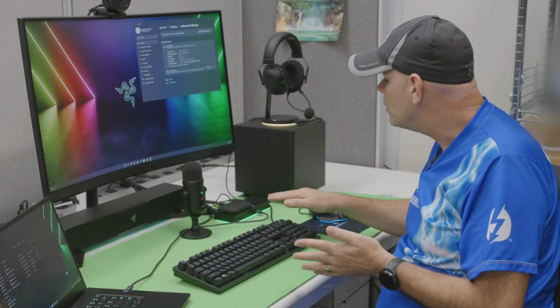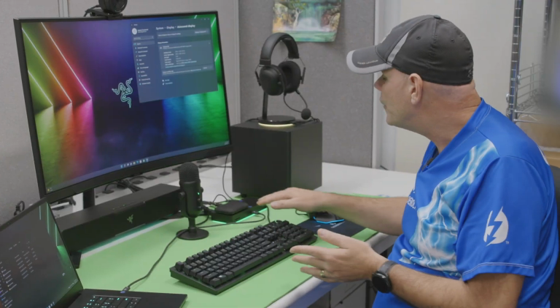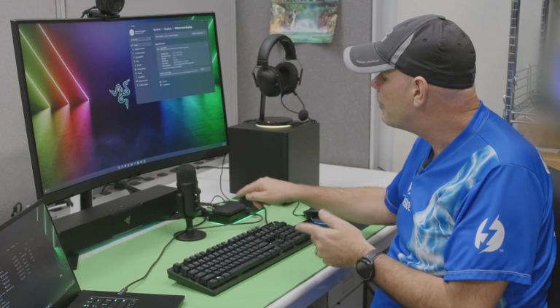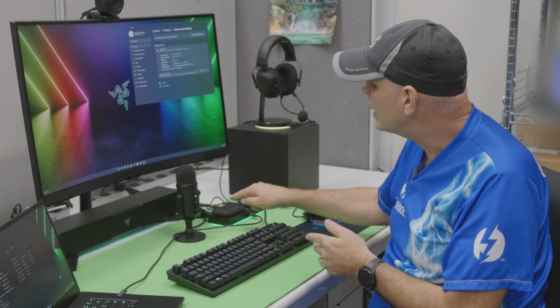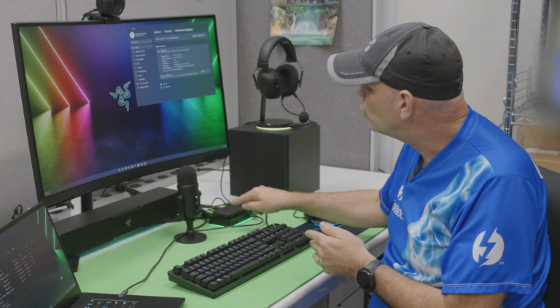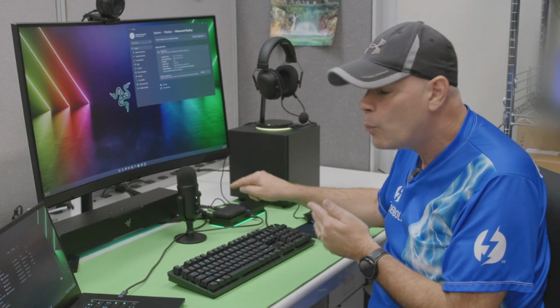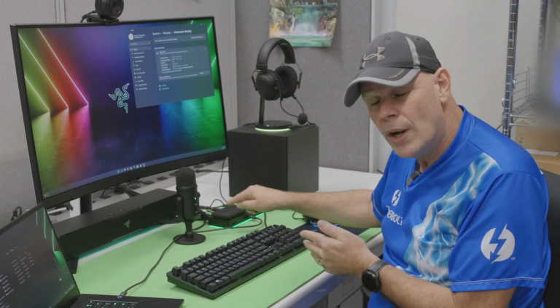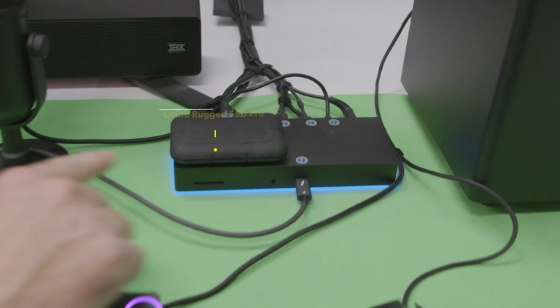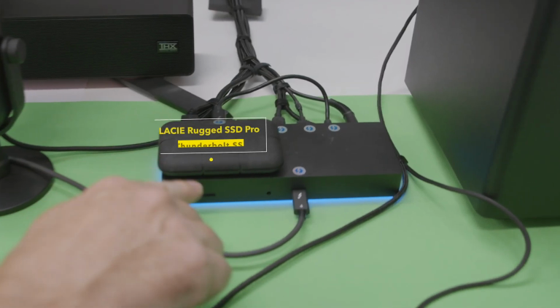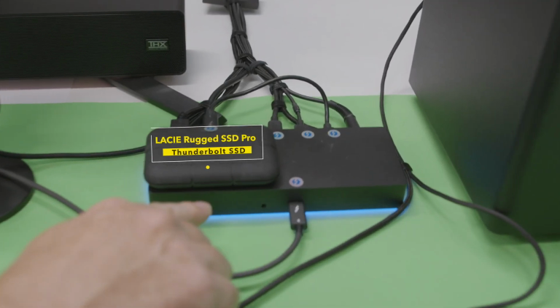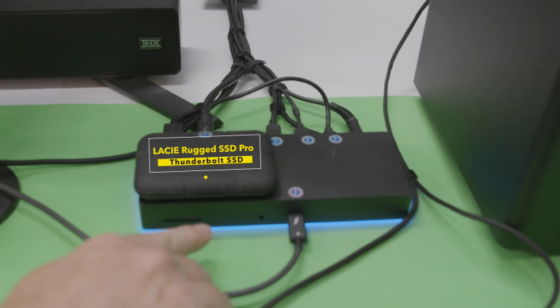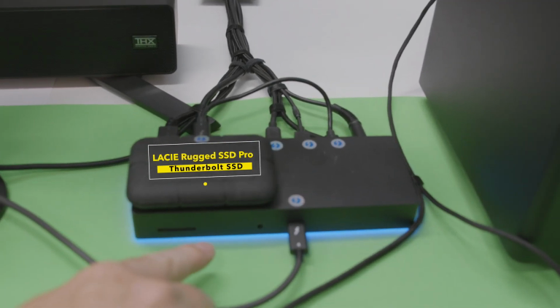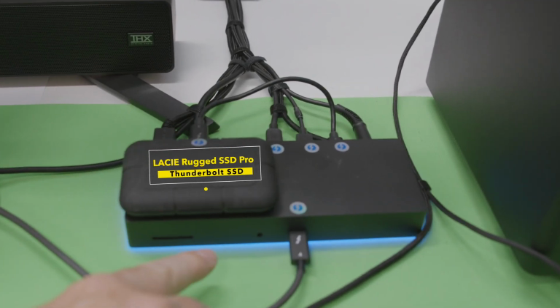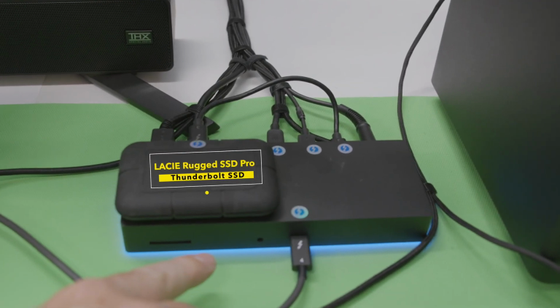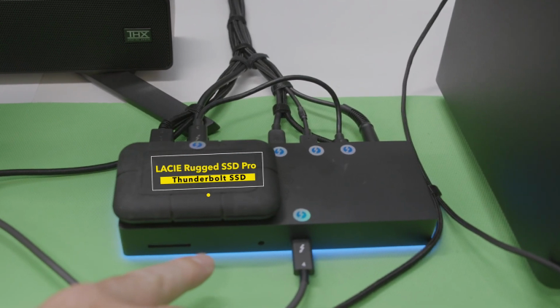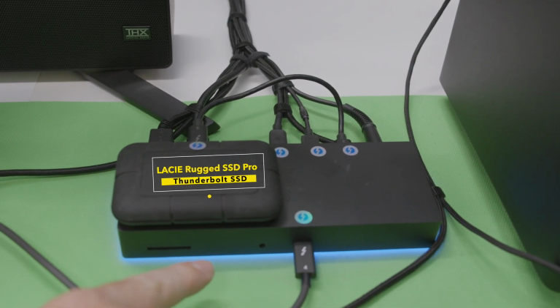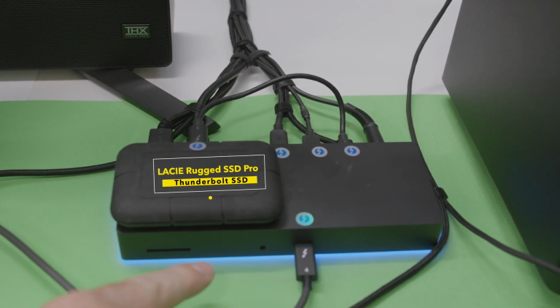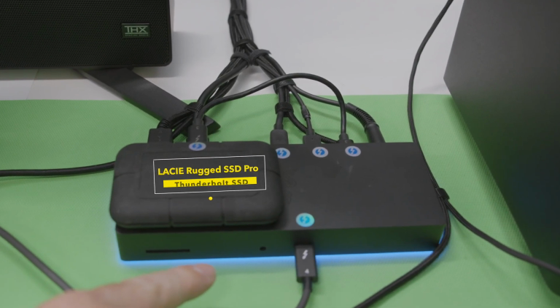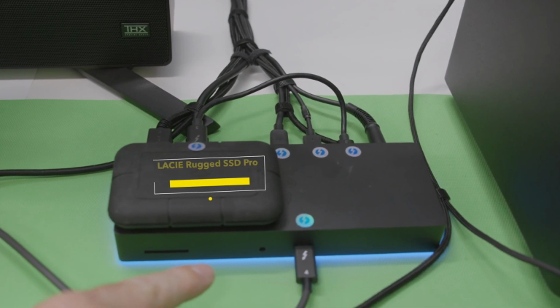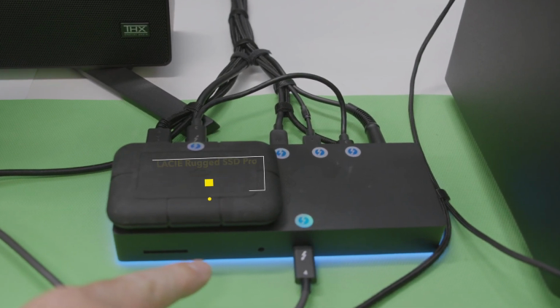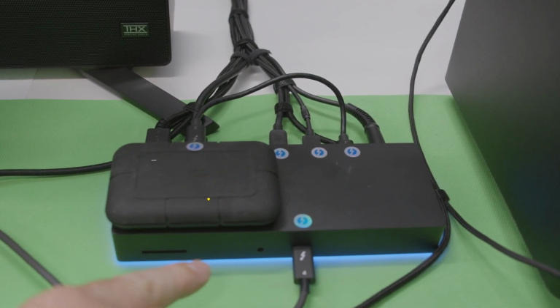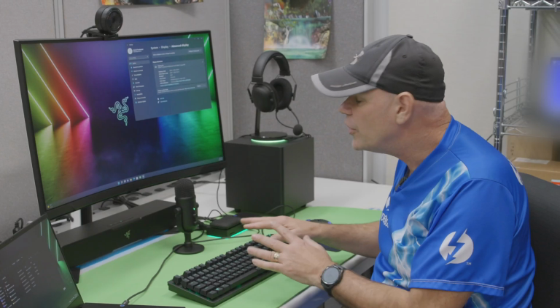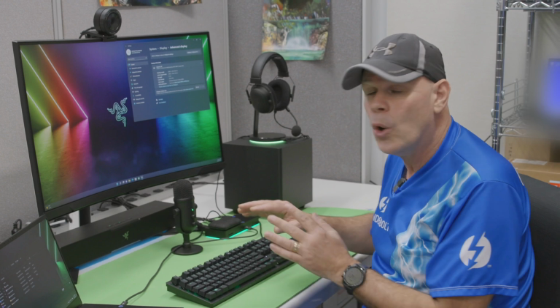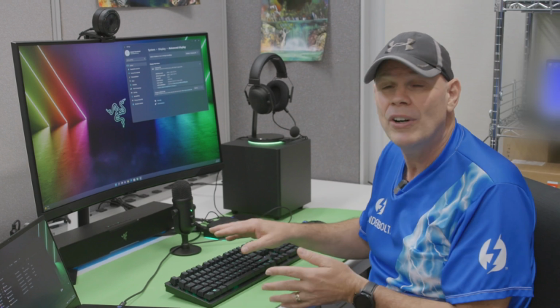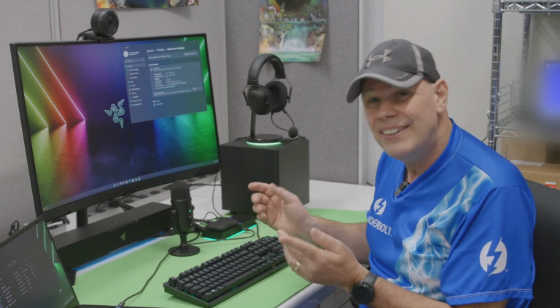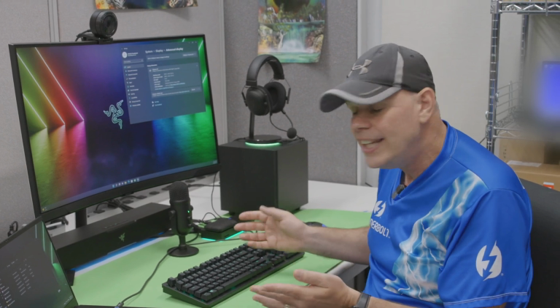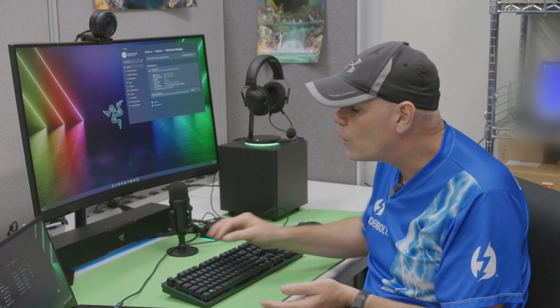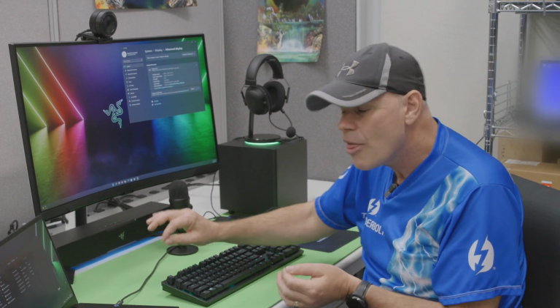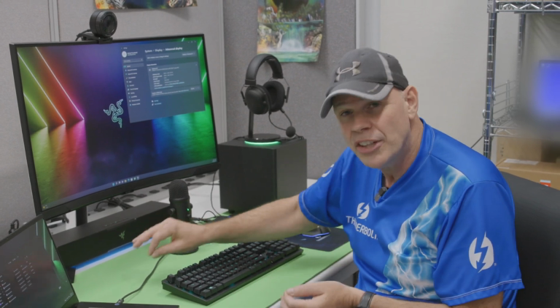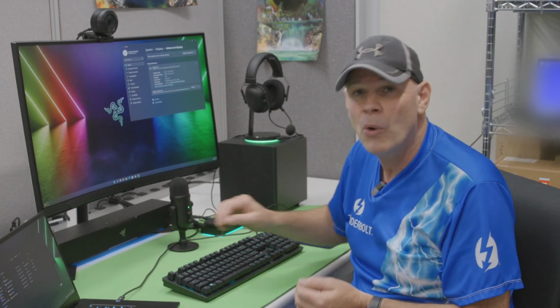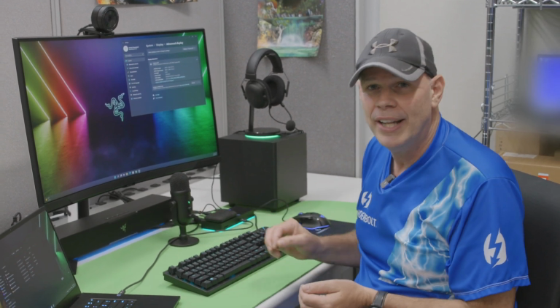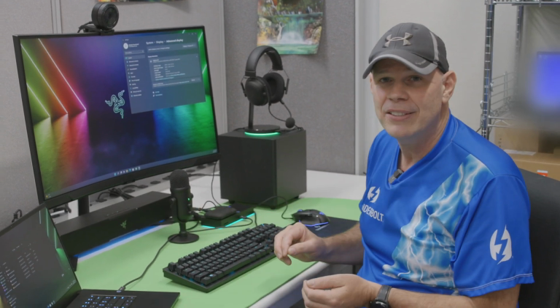Plus, I'm connected to a one terabyte Thunderbolt SSD — all of this over a single Thunderbolt connection.